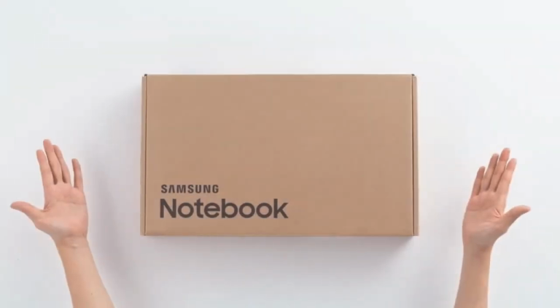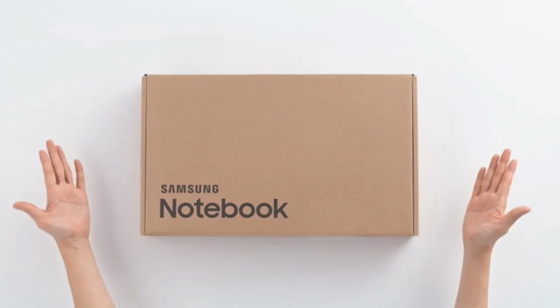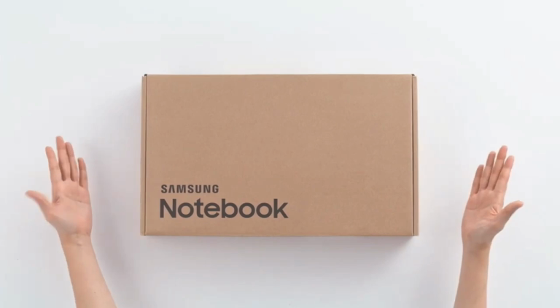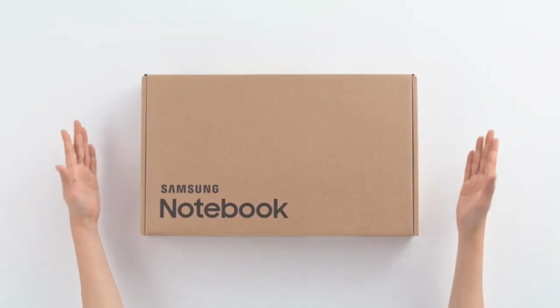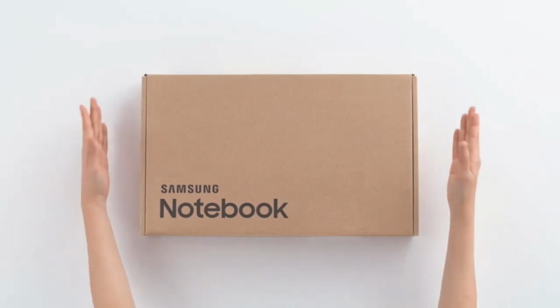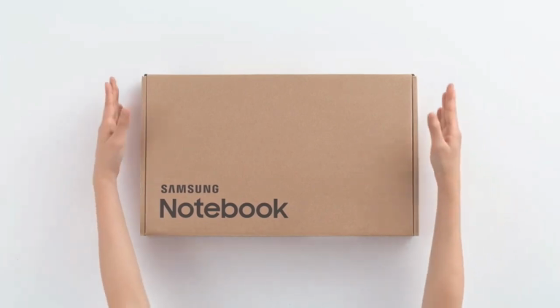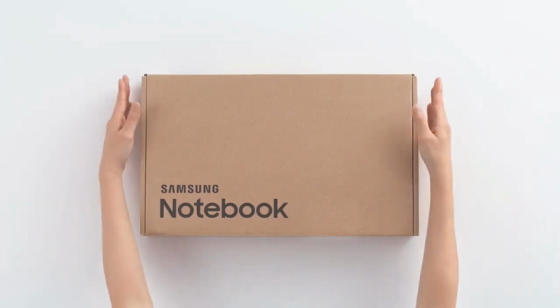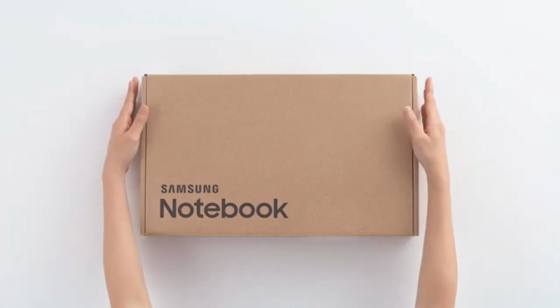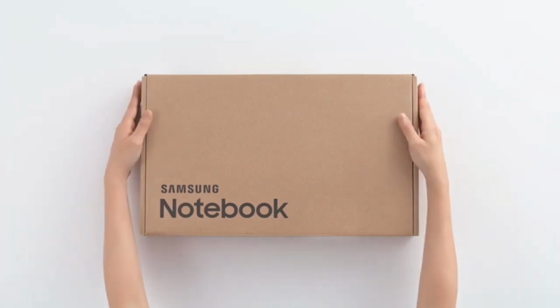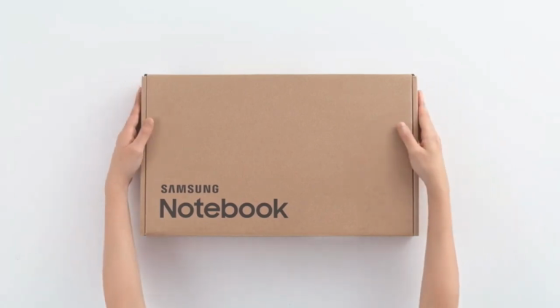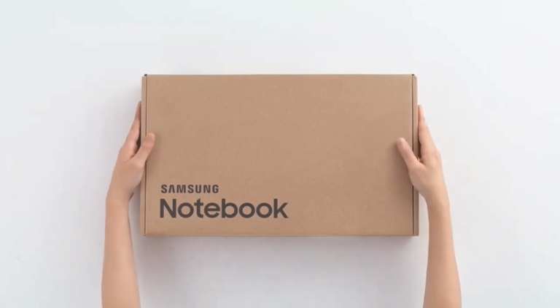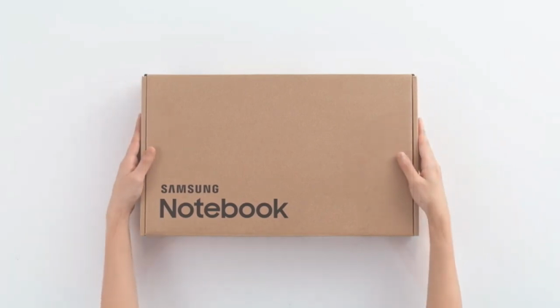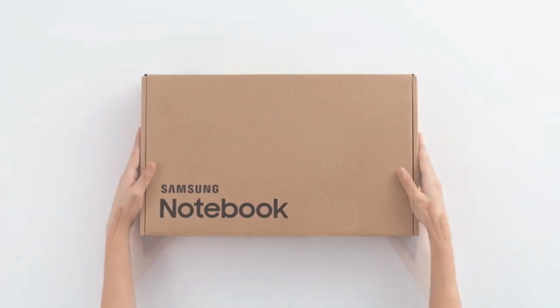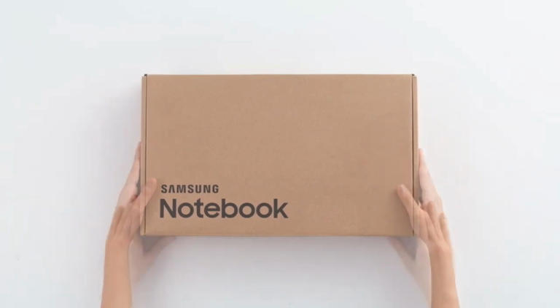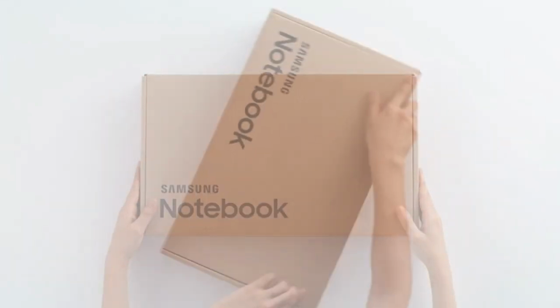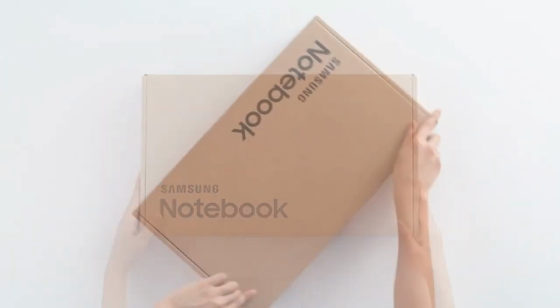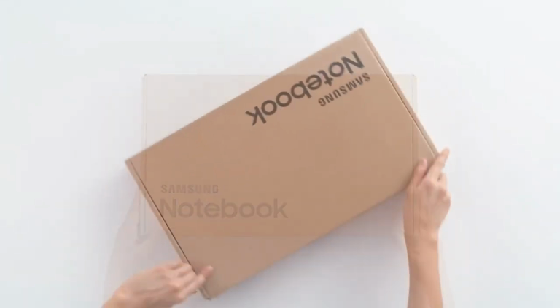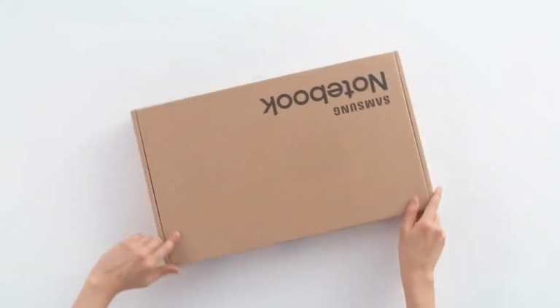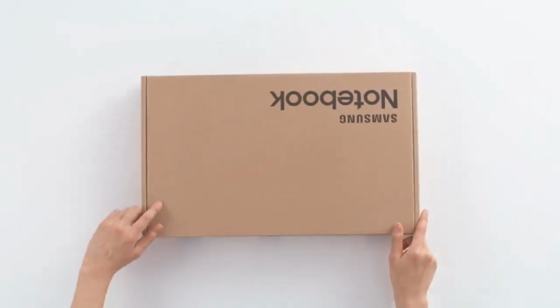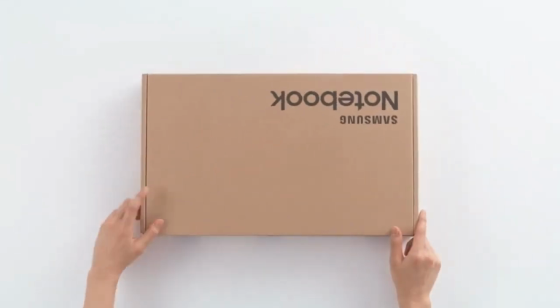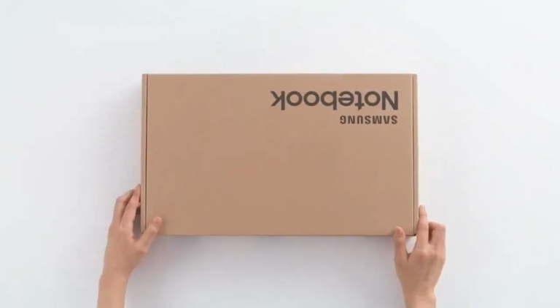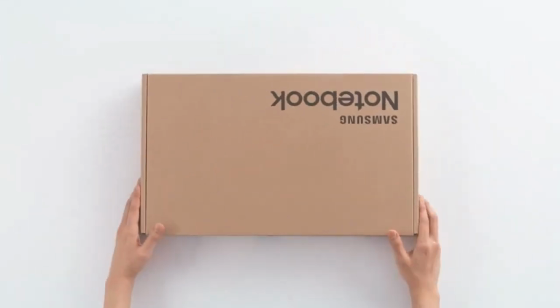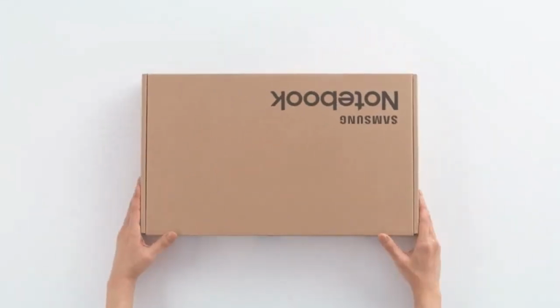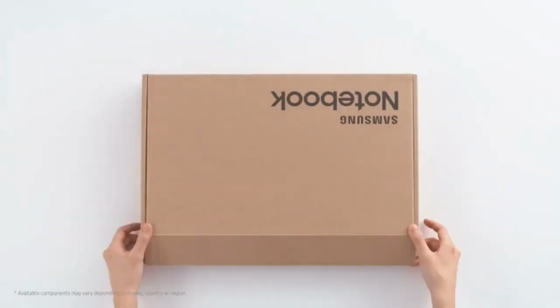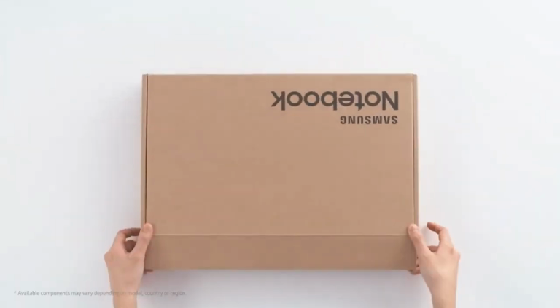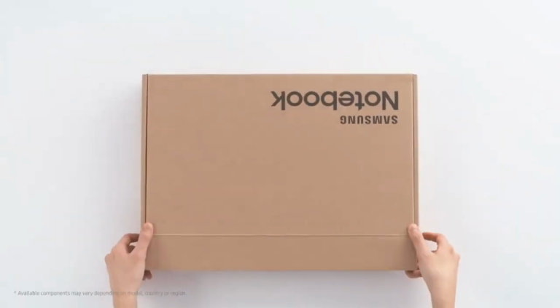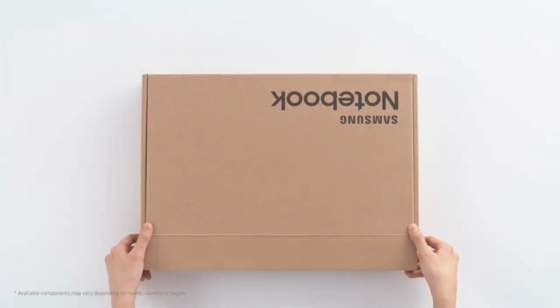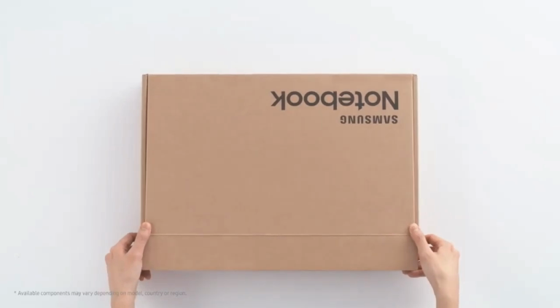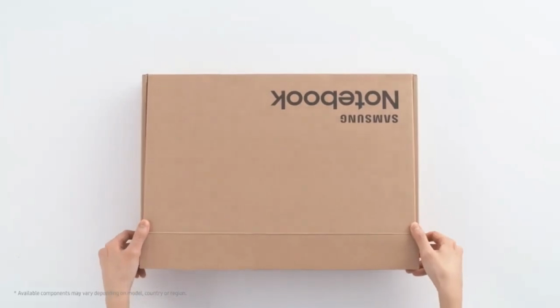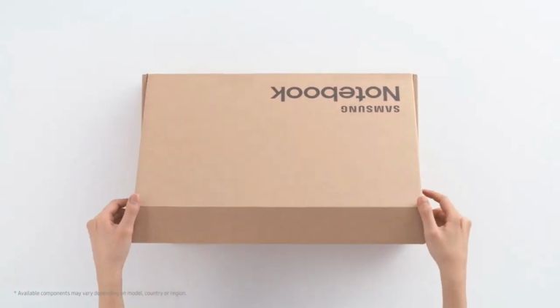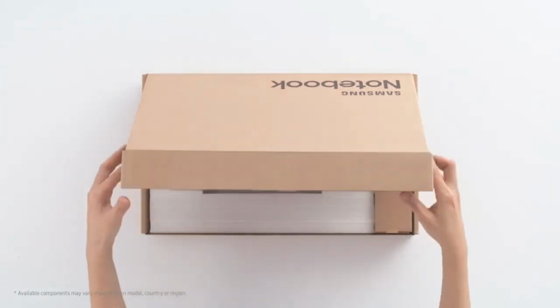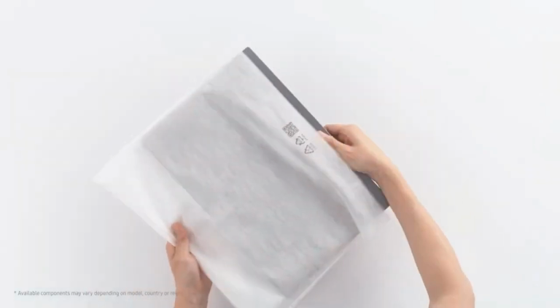Hello everyone. So today we are going to be unboxing the brand new Samsung Notebook Plus 2.